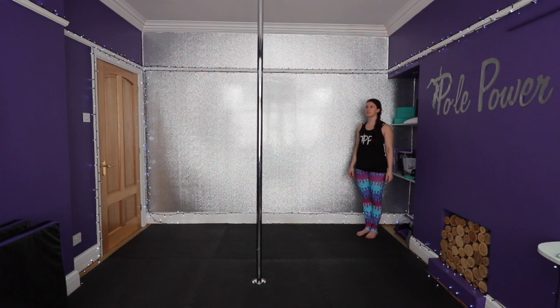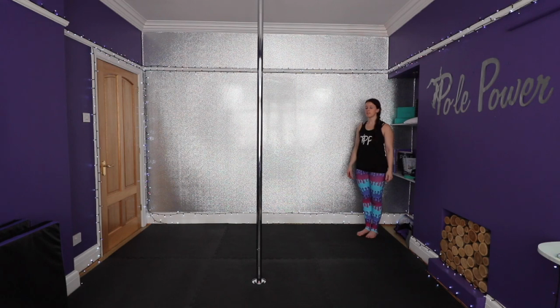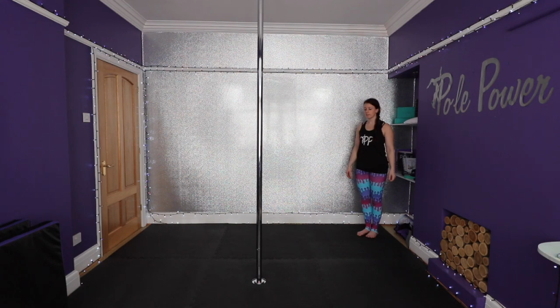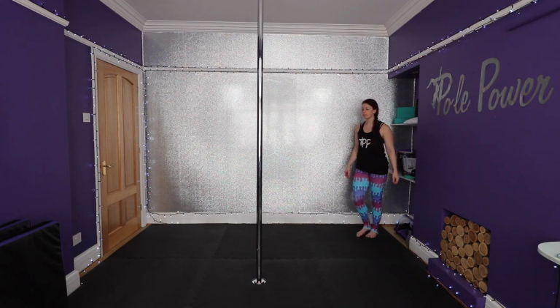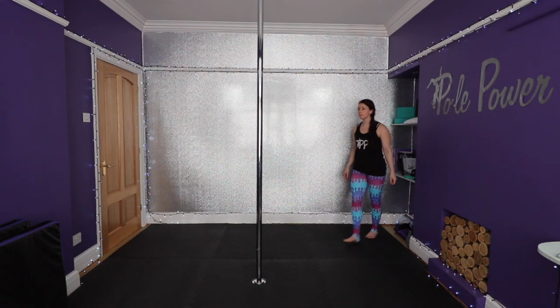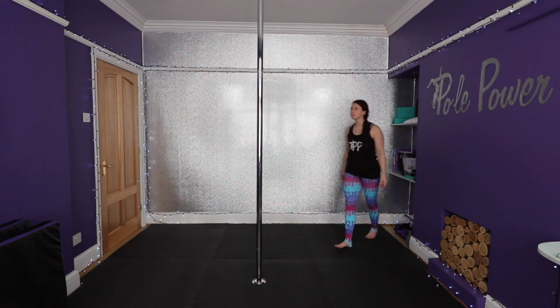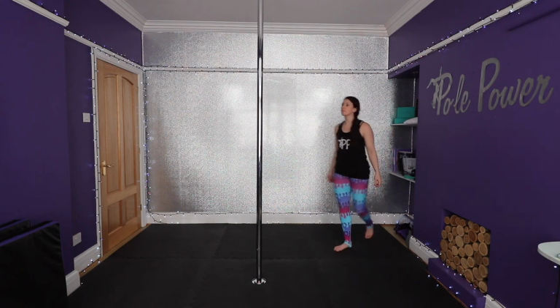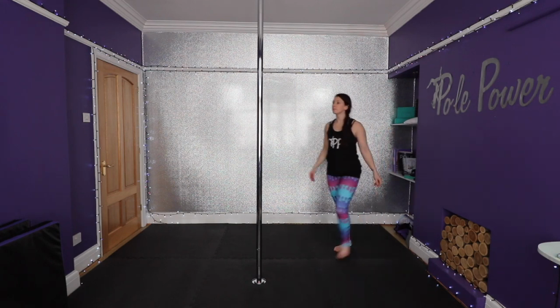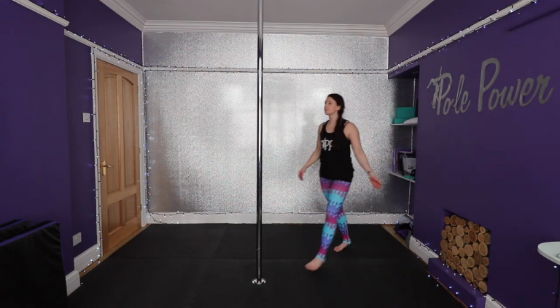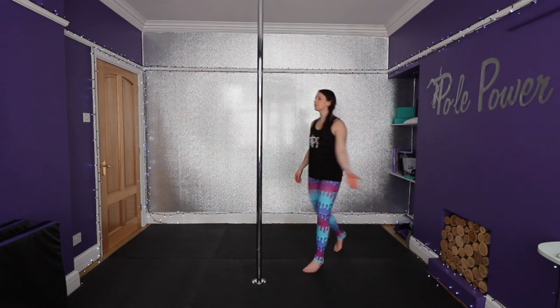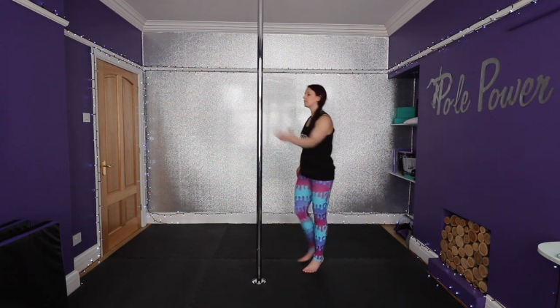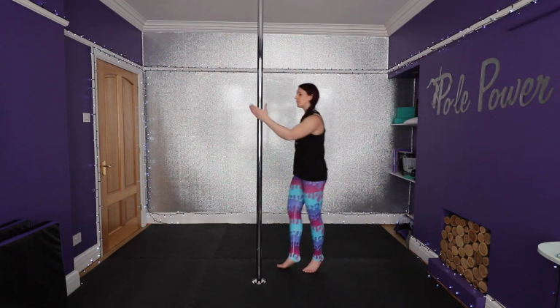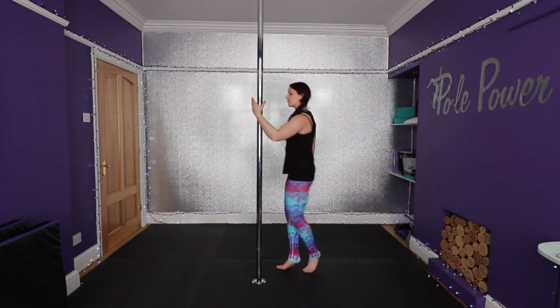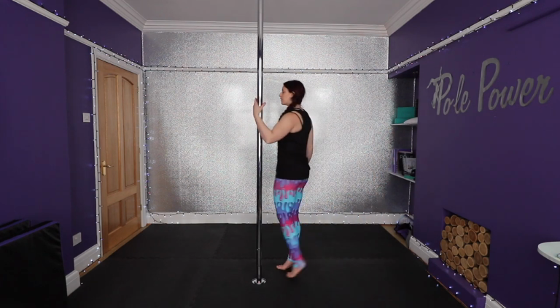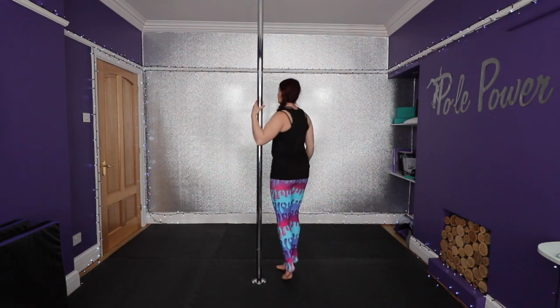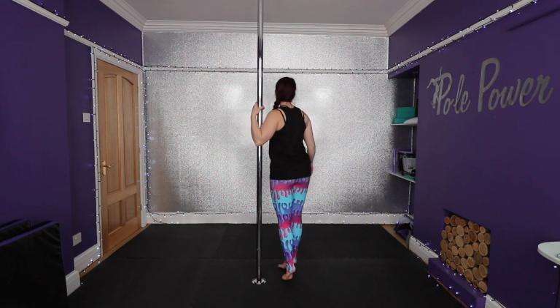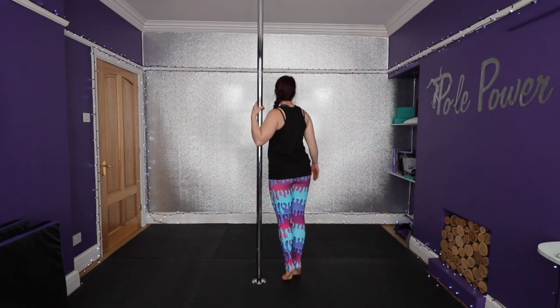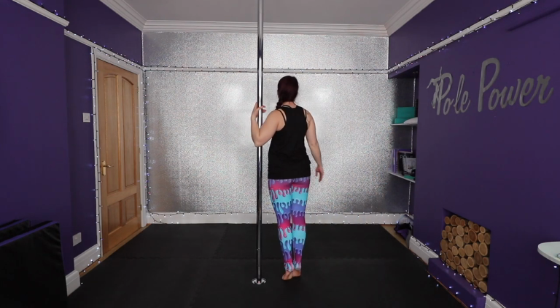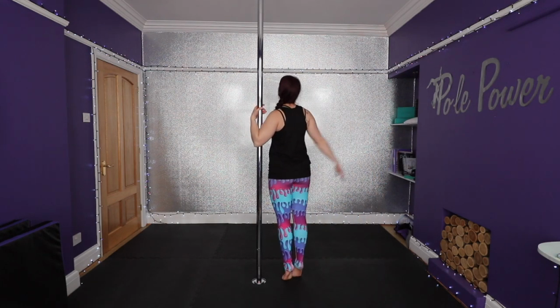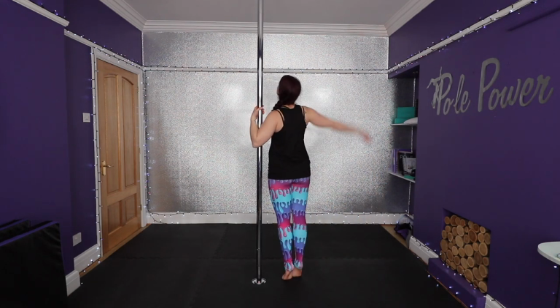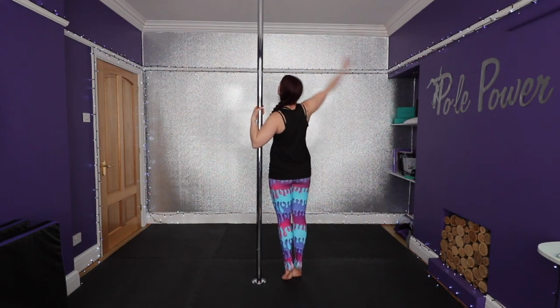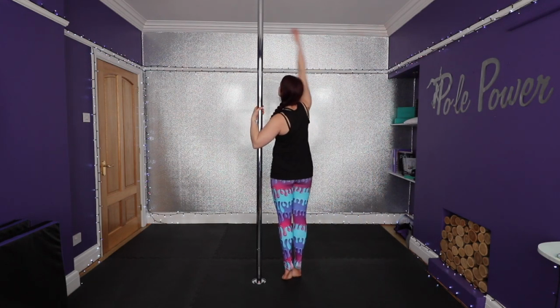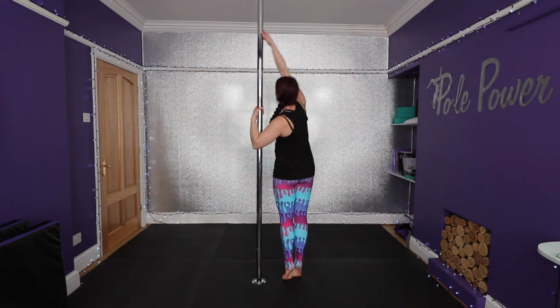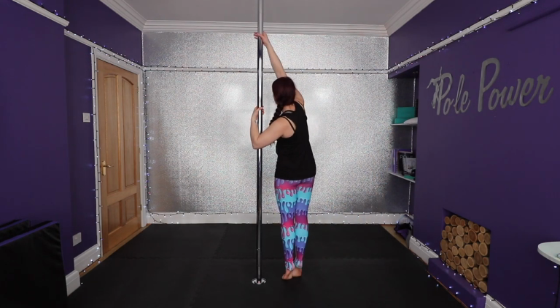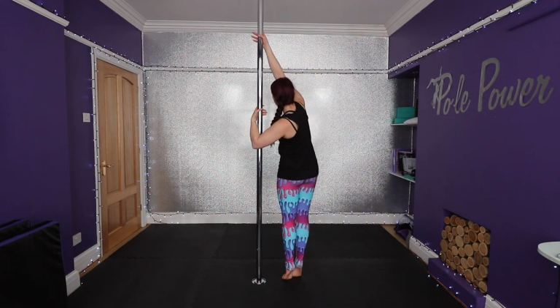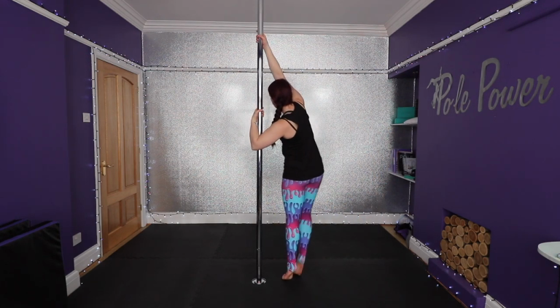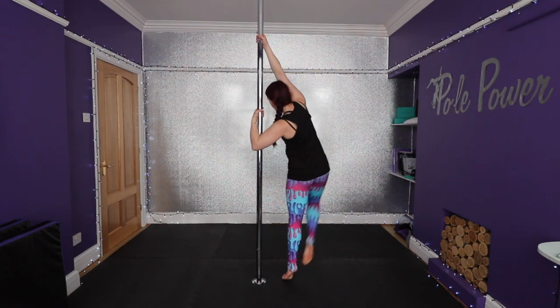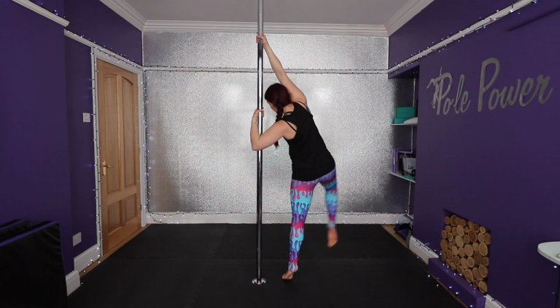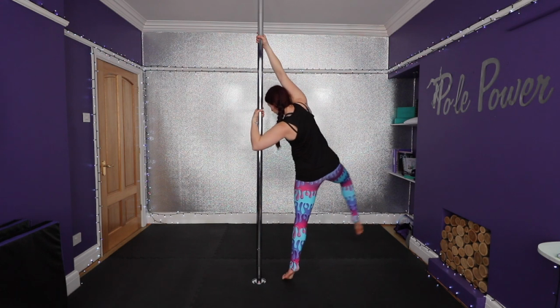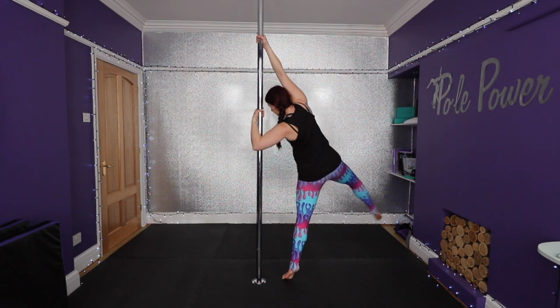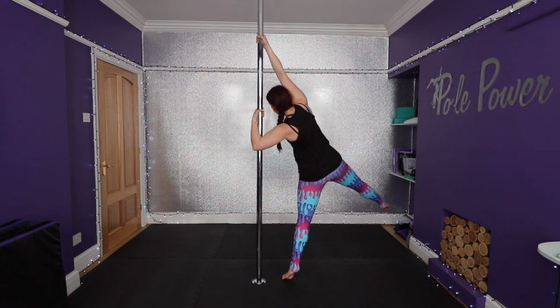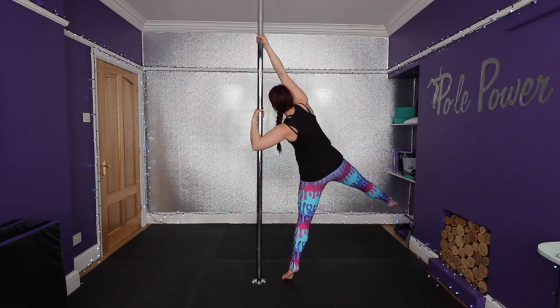Hey guys, this is a back hook spin on static pole. I'm going to show you what it looks like and then break it down.